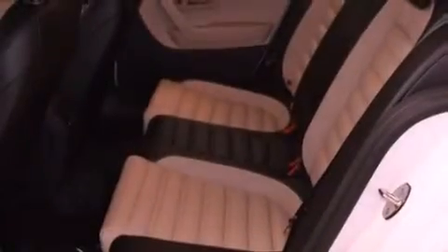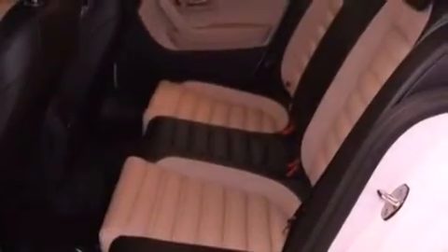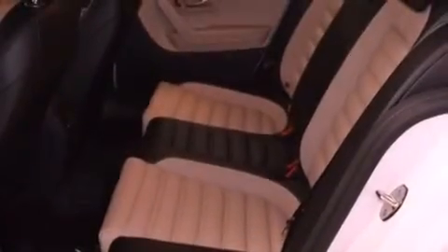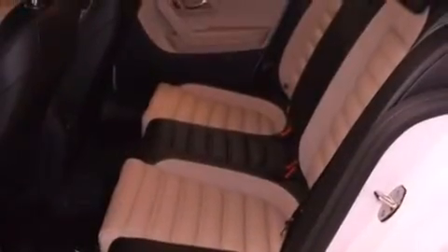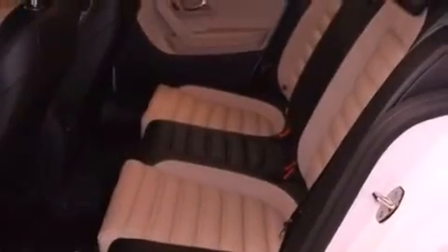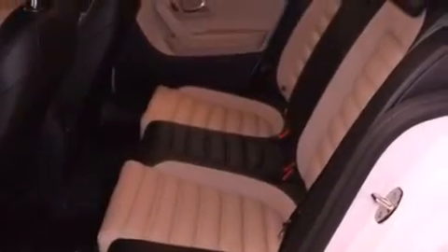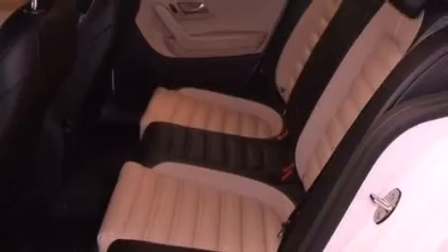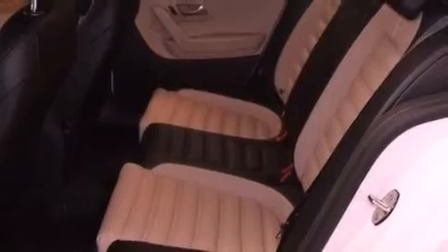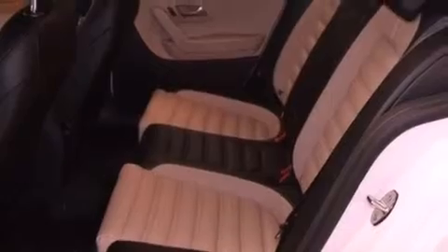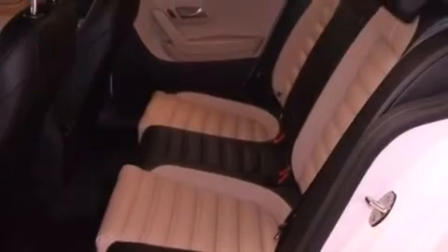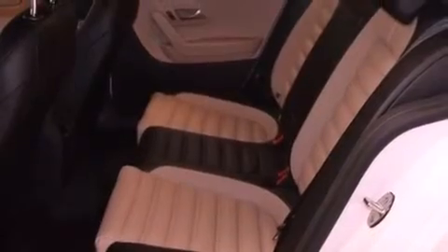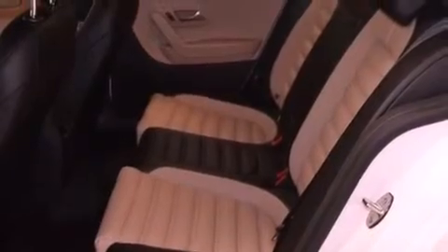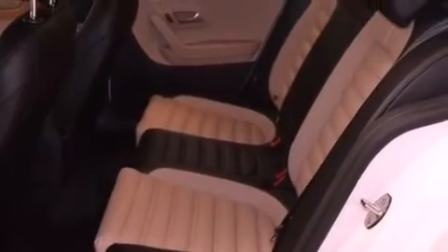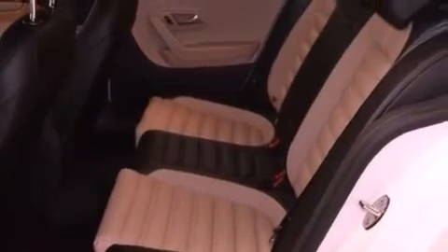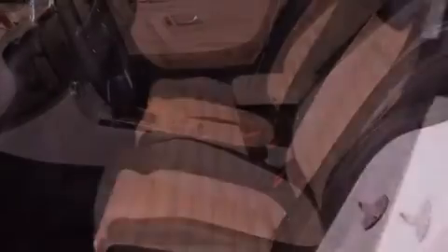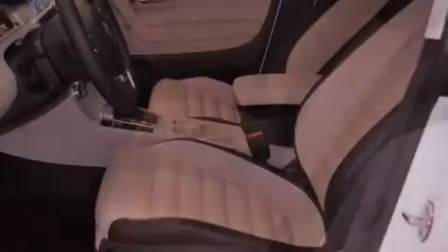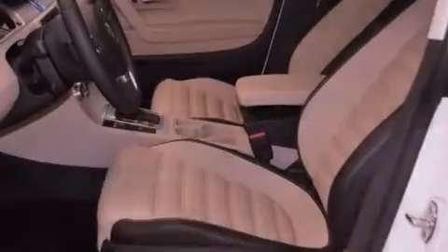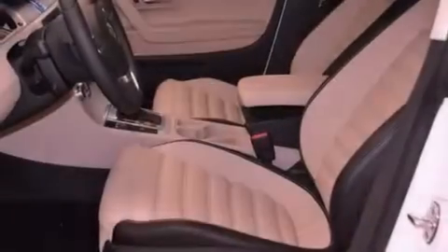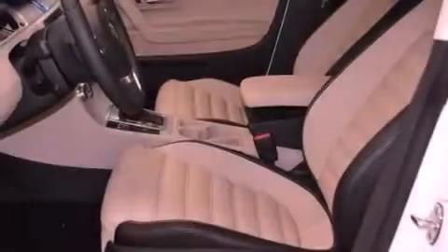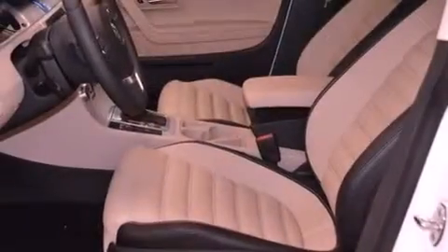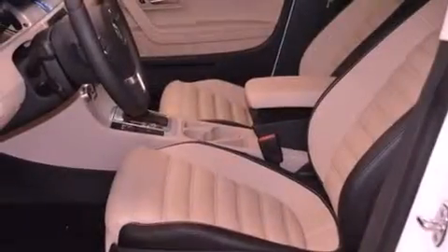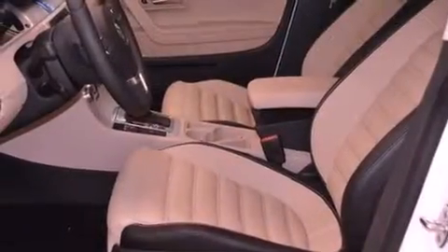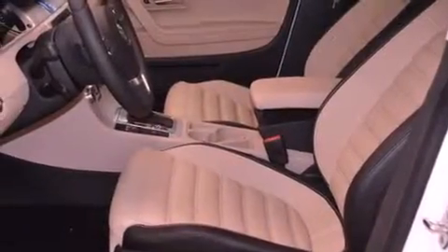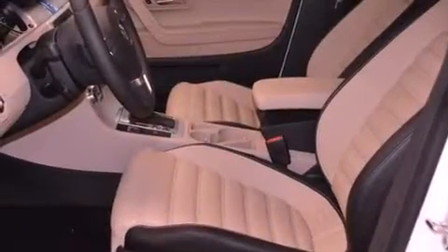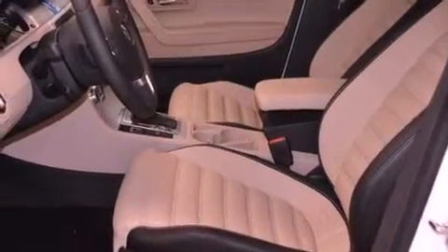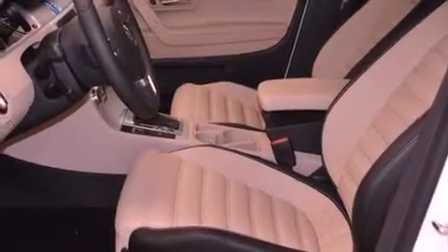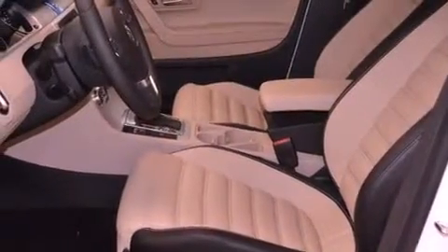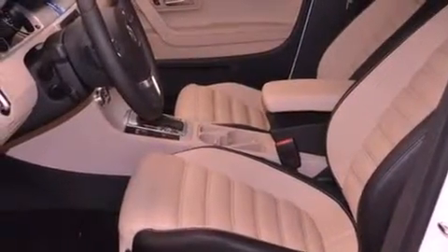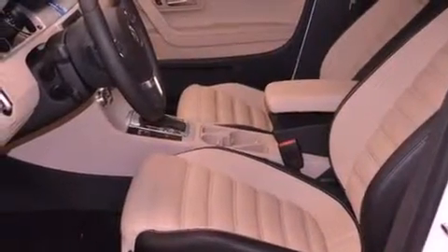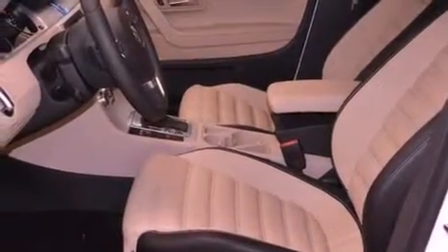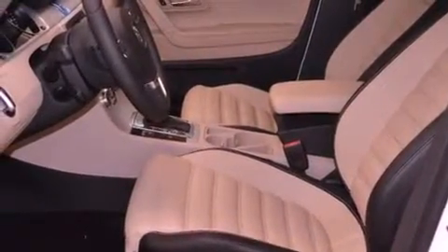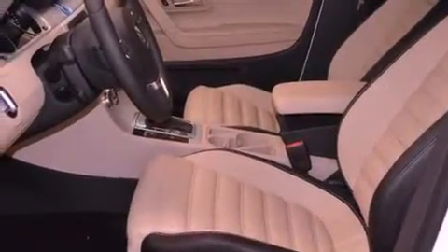Additional features include a stability control system, four-wheel disc brakes with an anti-lock braking system, and a navigation system.